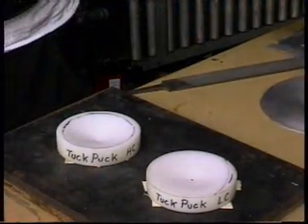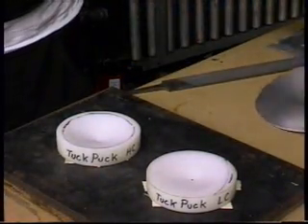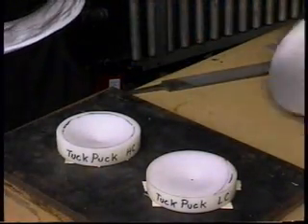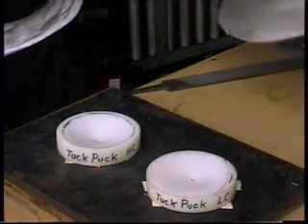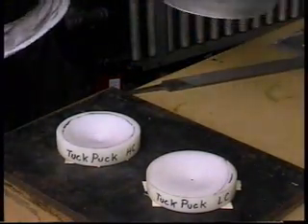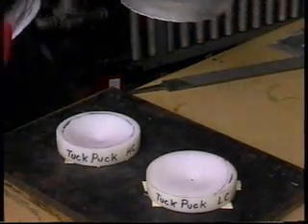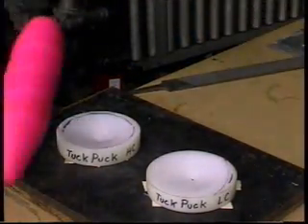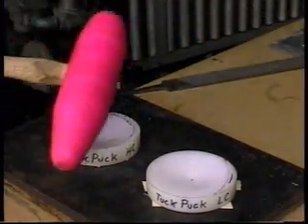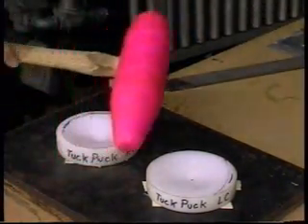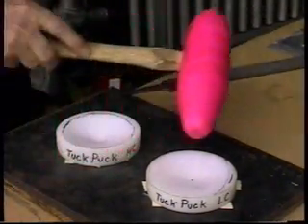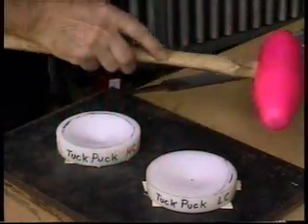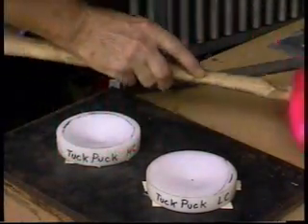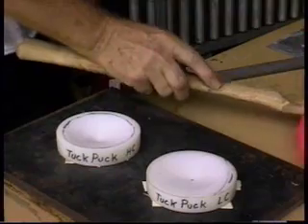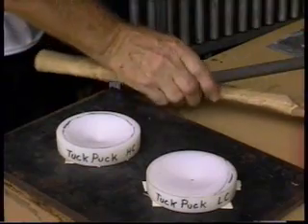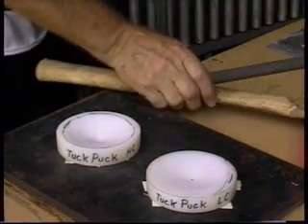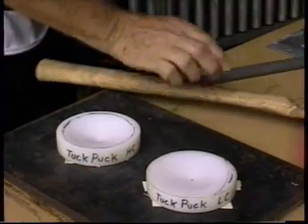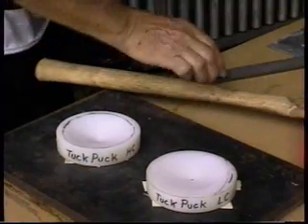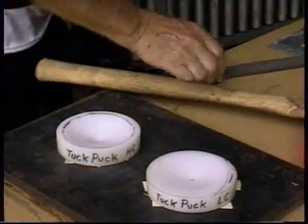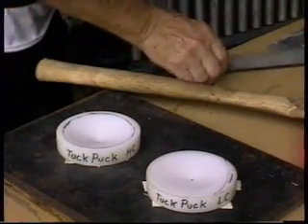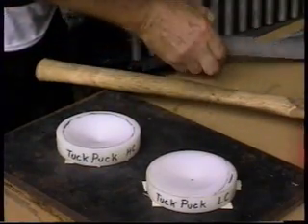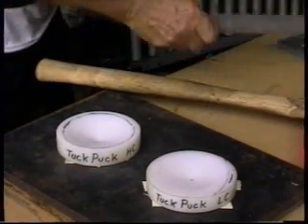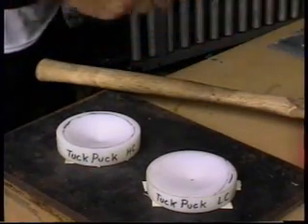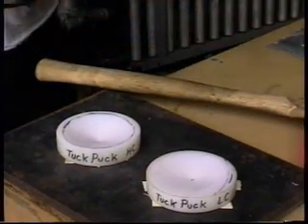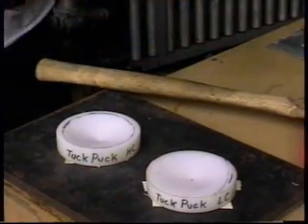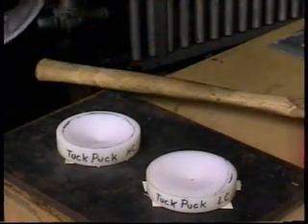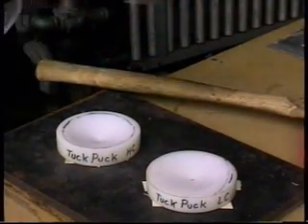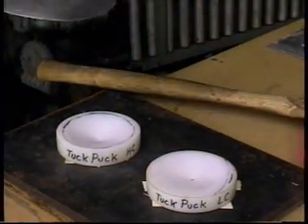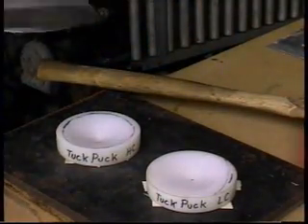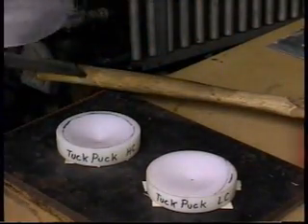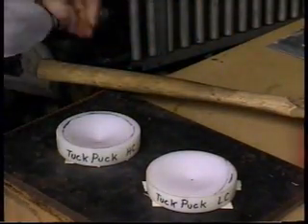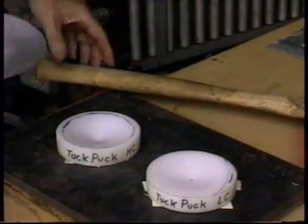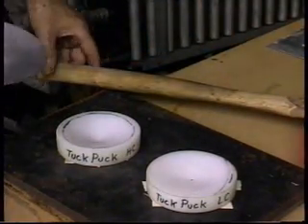Hey, this is a new product called a Tuck Puck. It's for sheet metal shrinking and shaving.